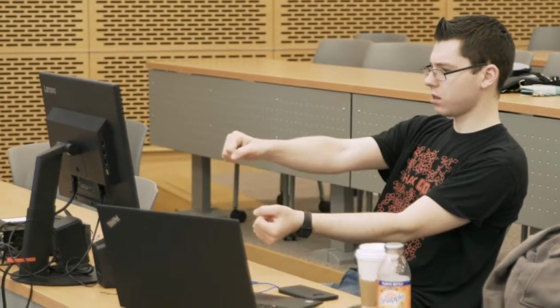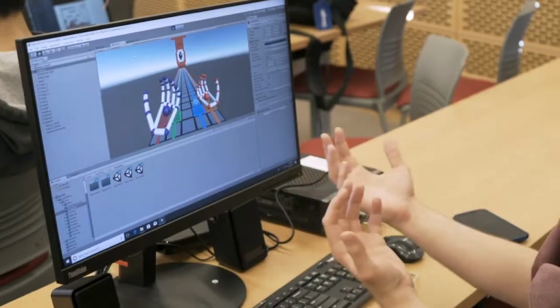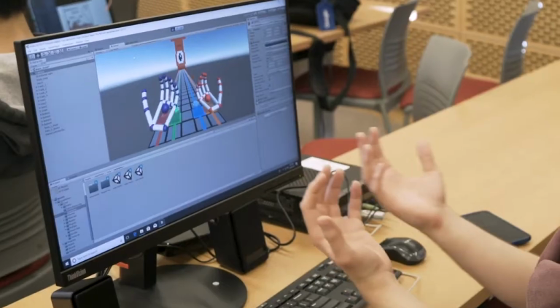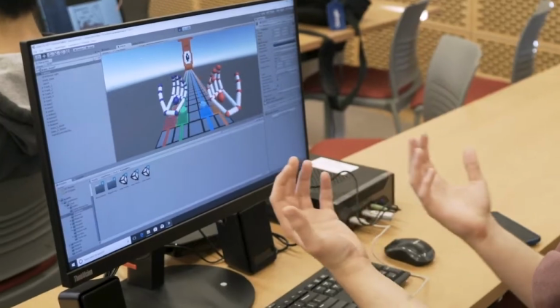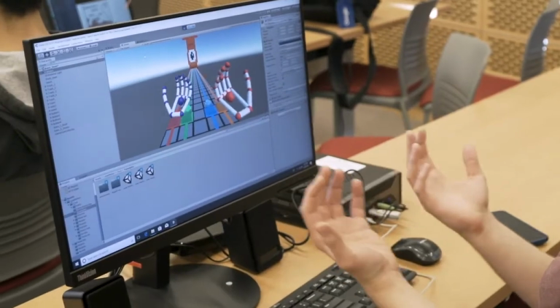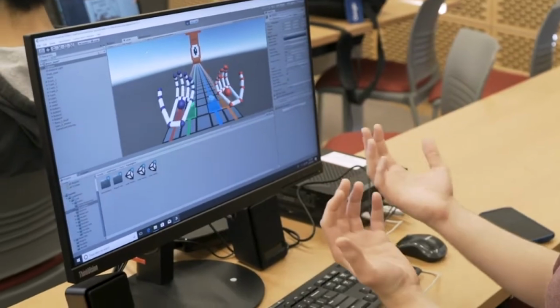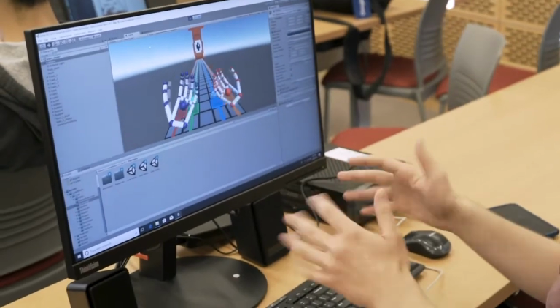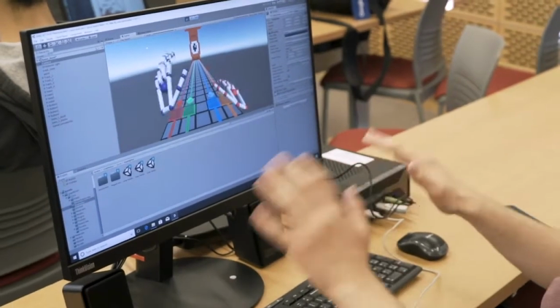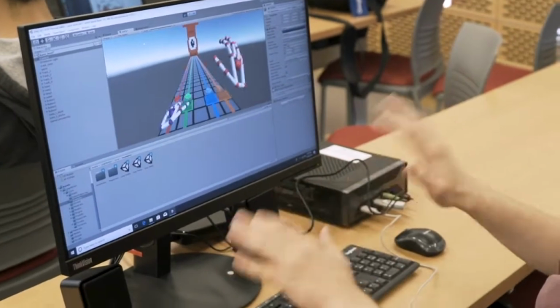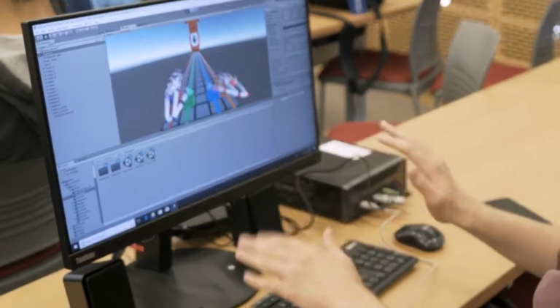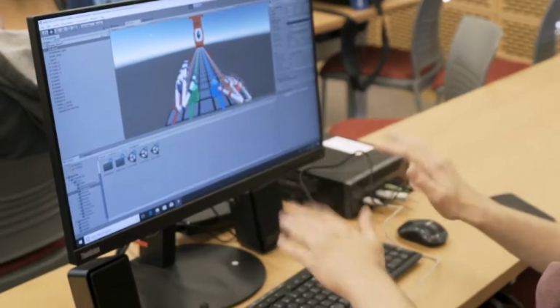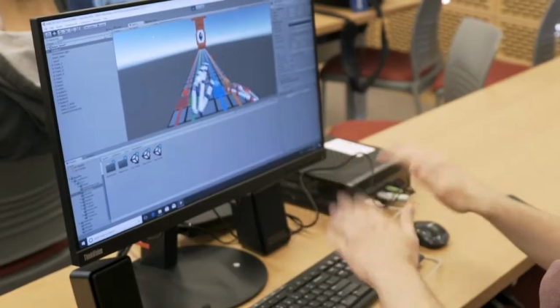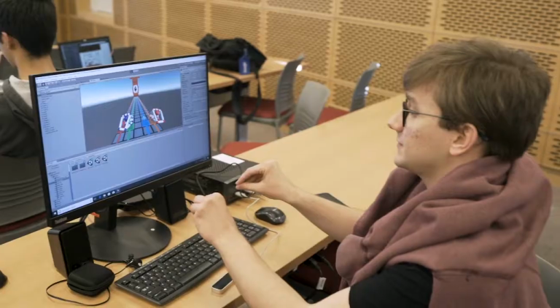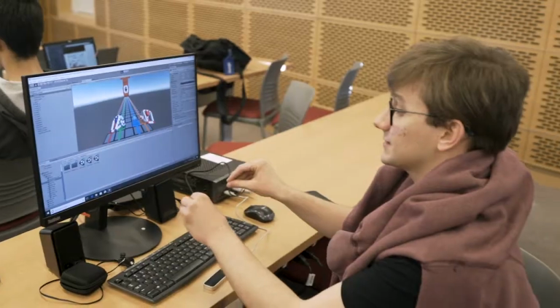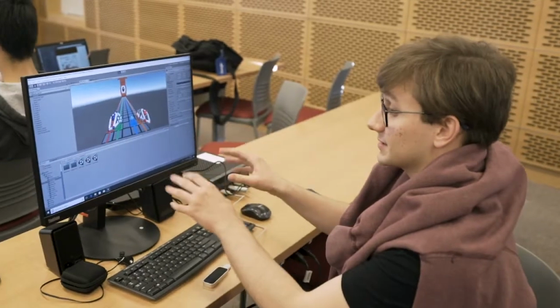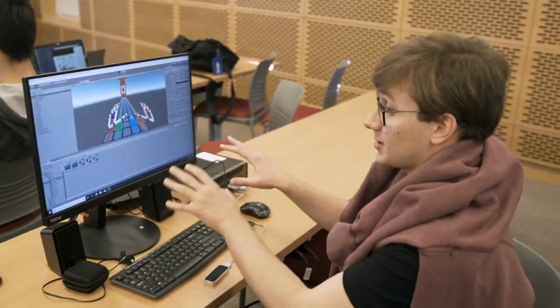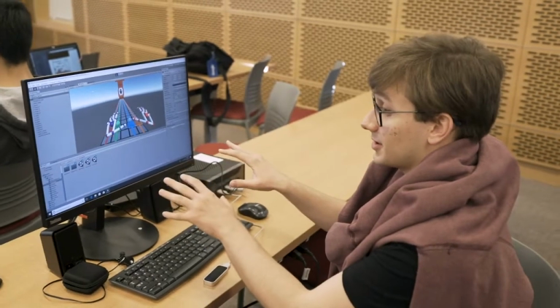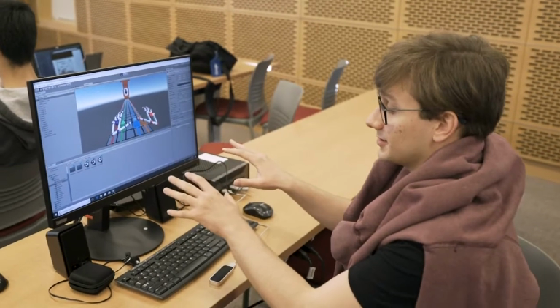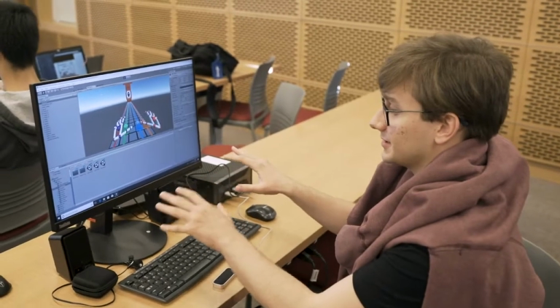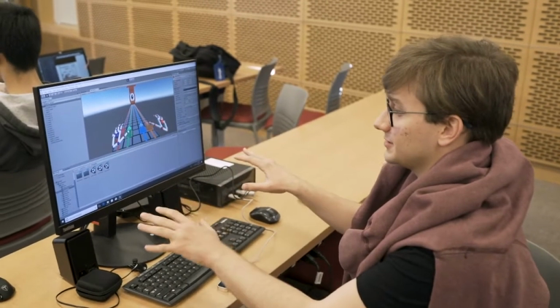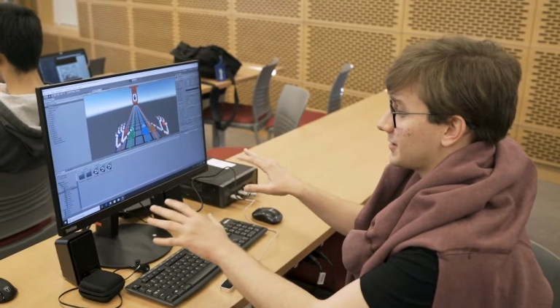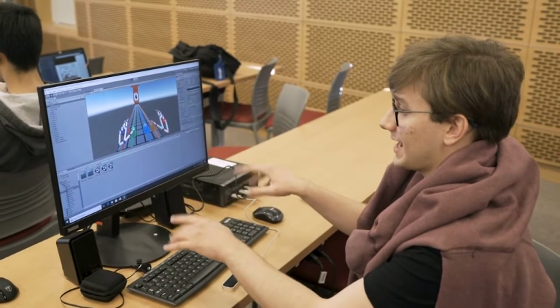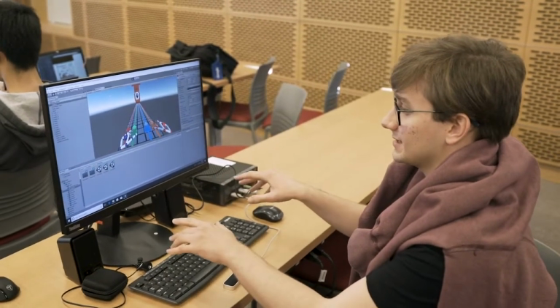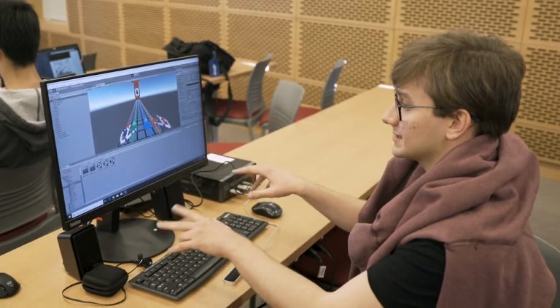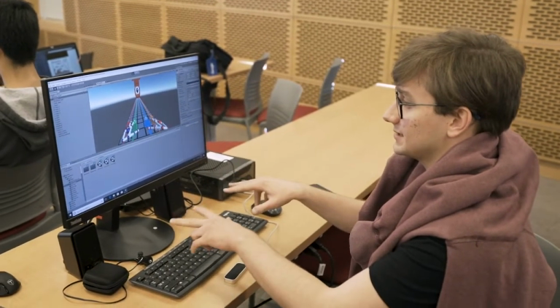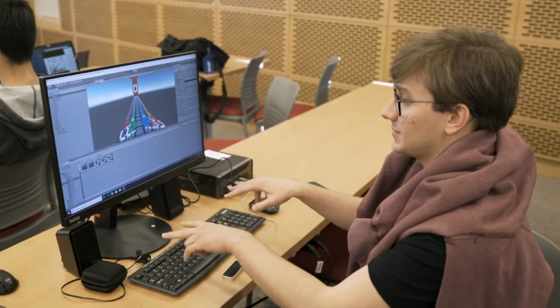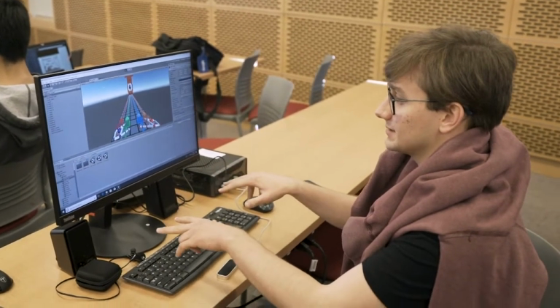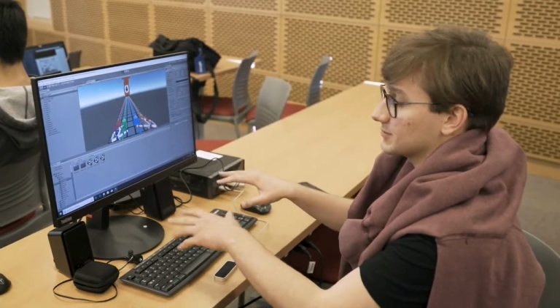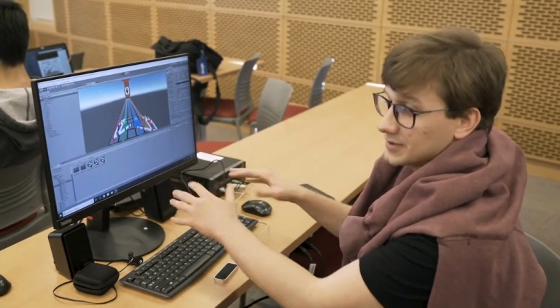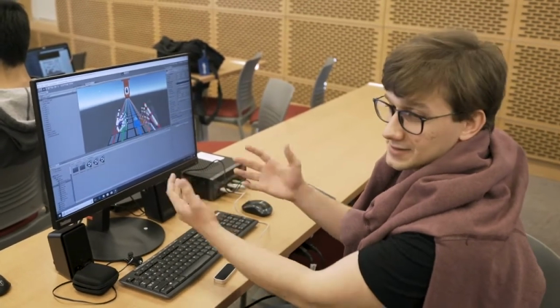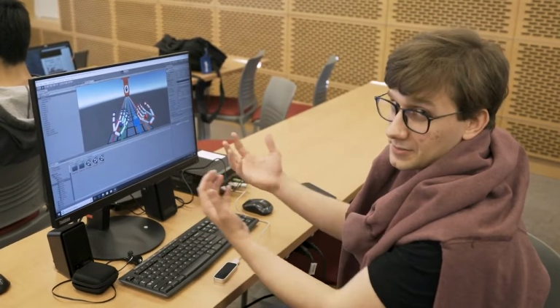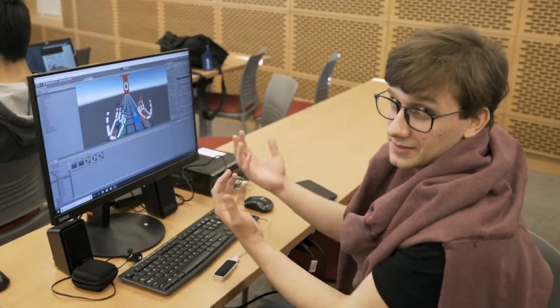So it's like Guitar Hero, but instead of using a guitar you're going to use your hands on these buttons when the notes come in.